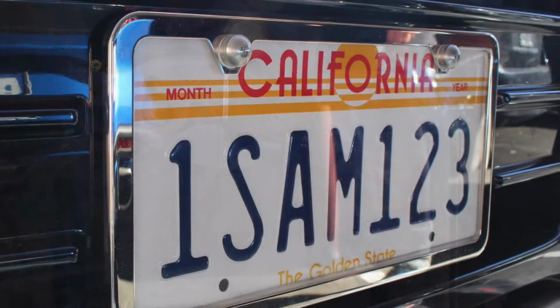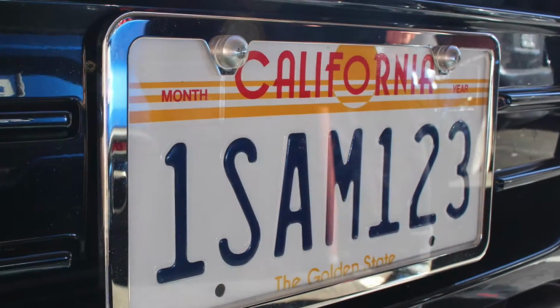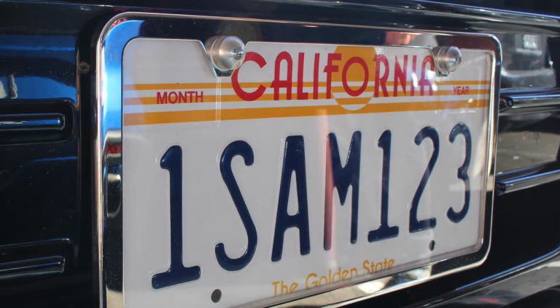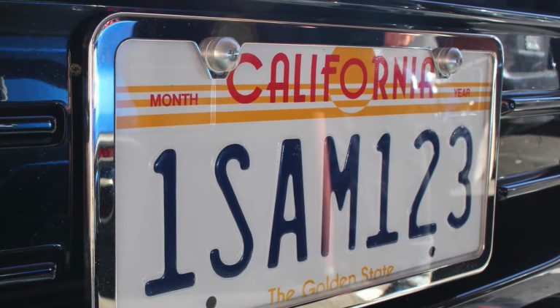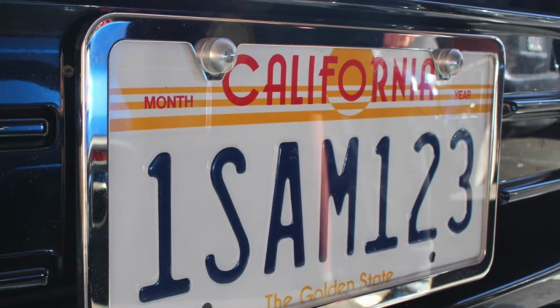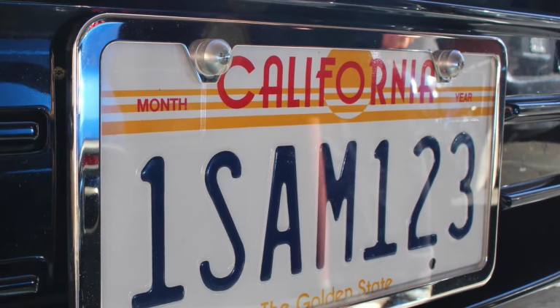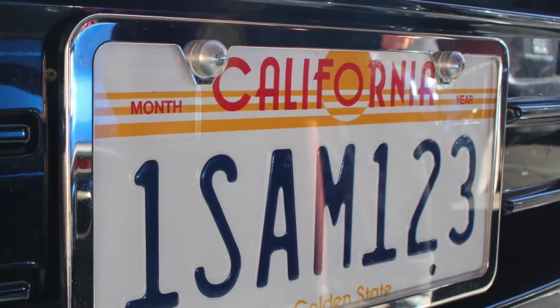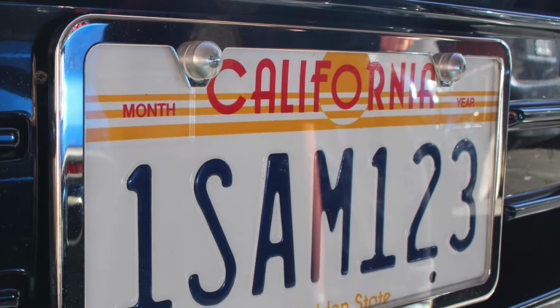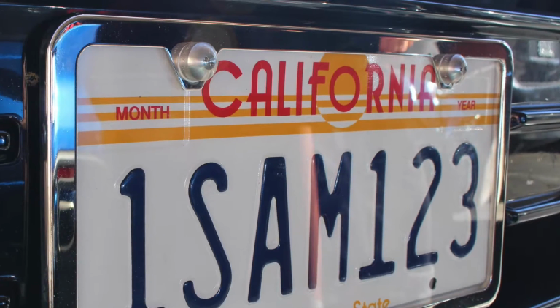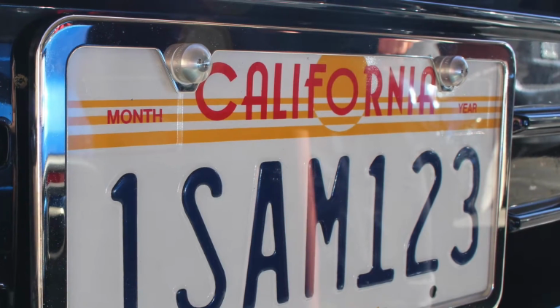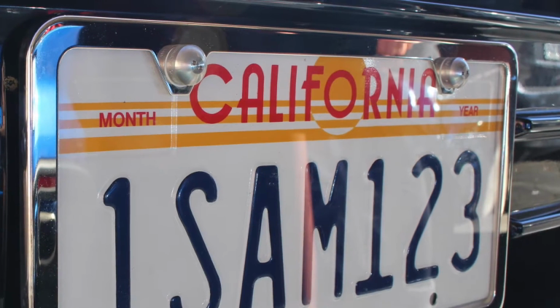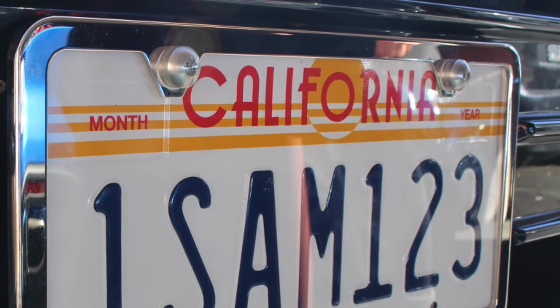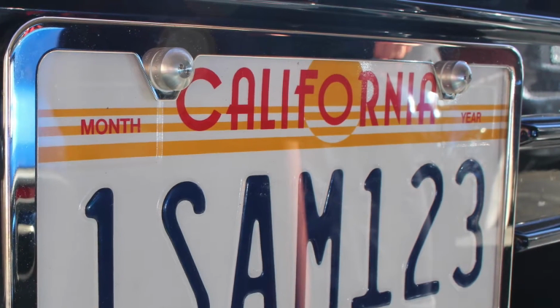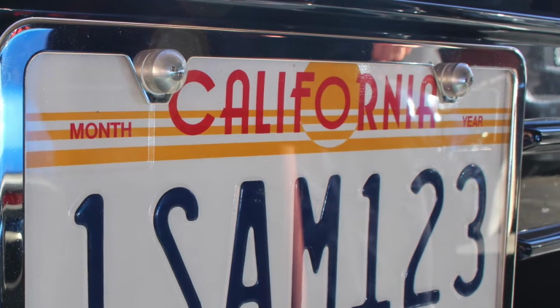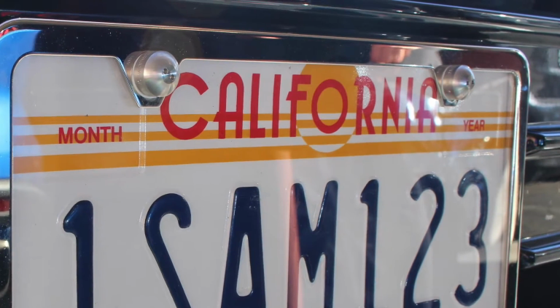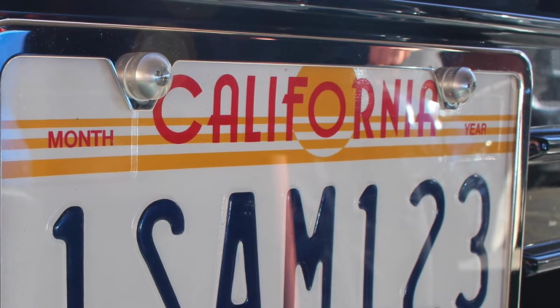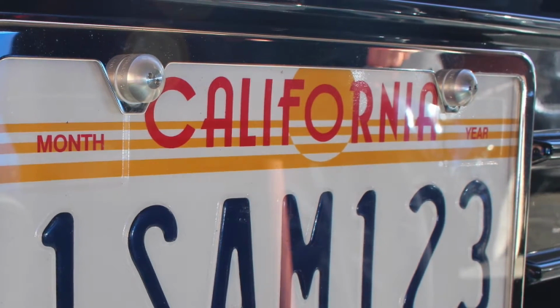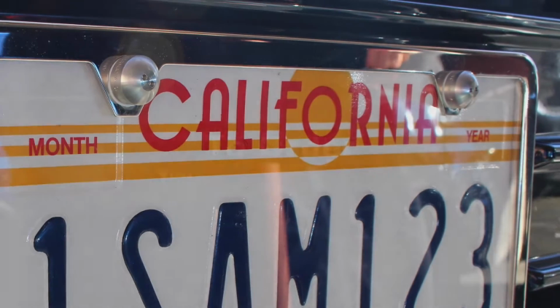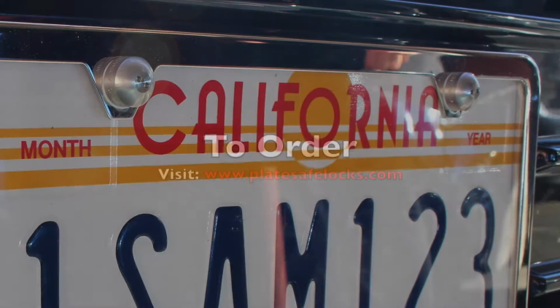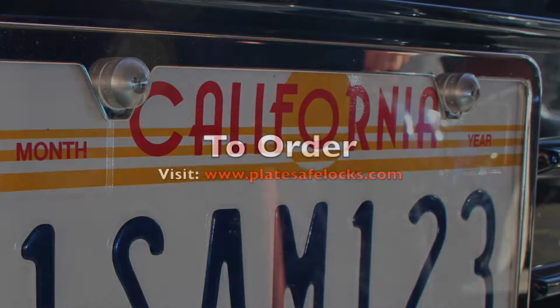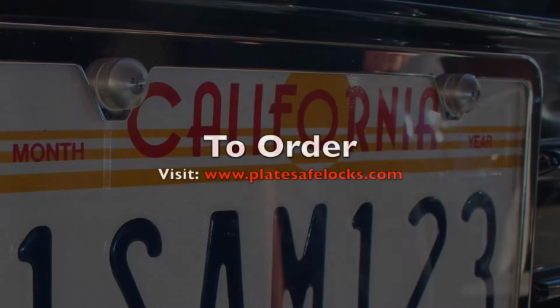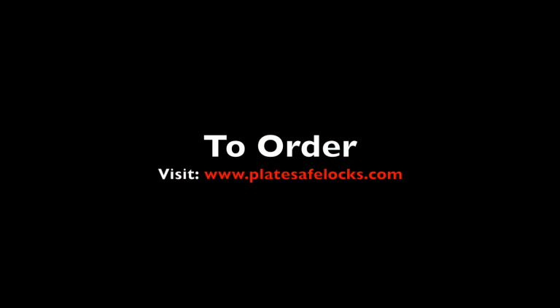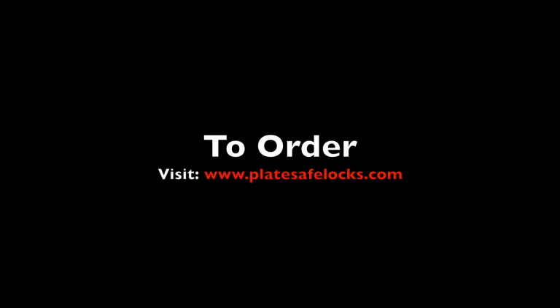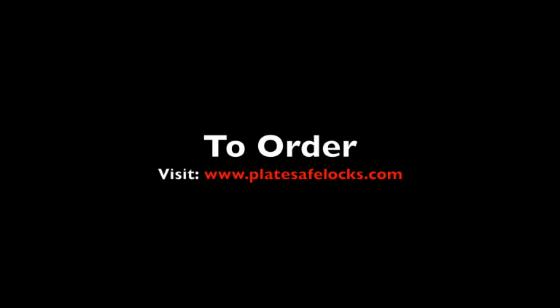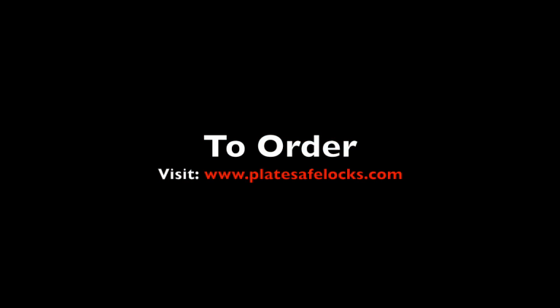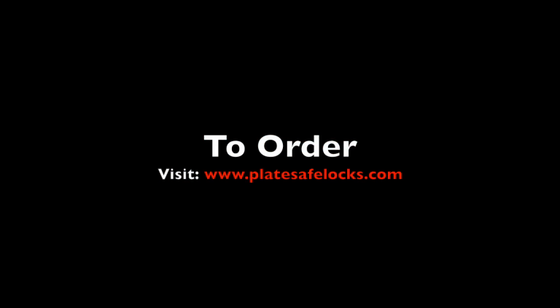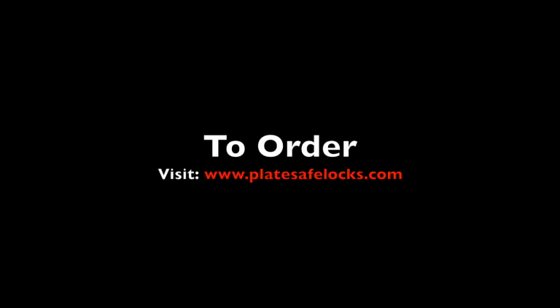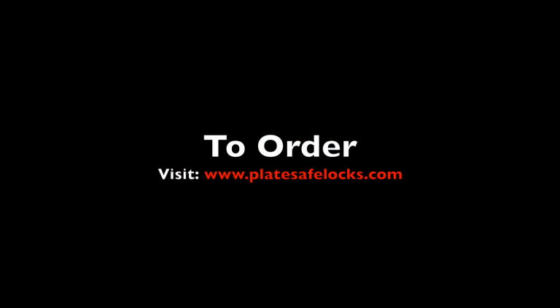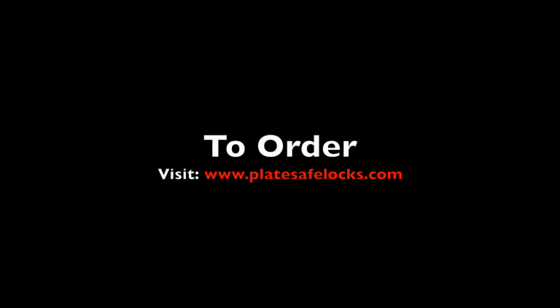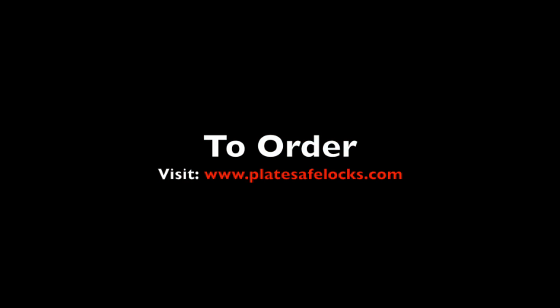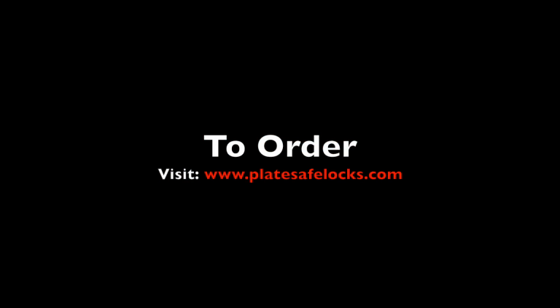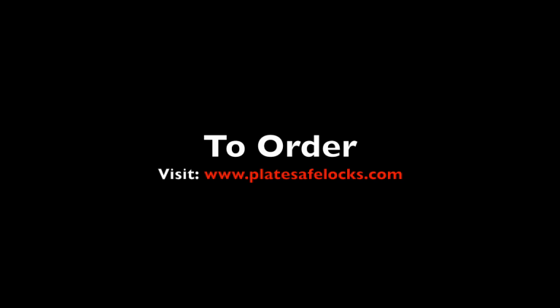Your install is now complete. Enjoy your new PlateSafe security kit. To order, visit platesafelocks.com.